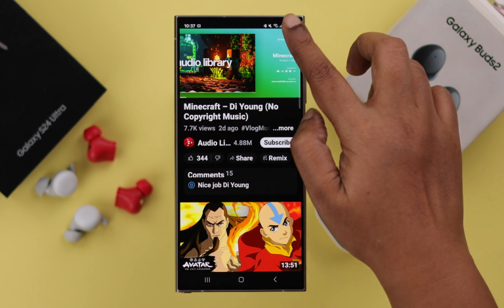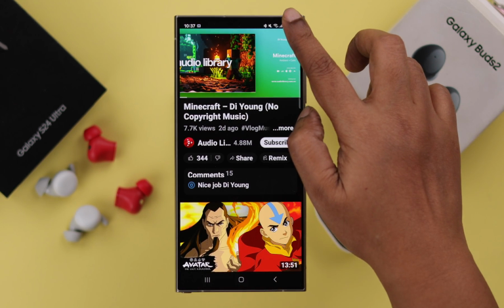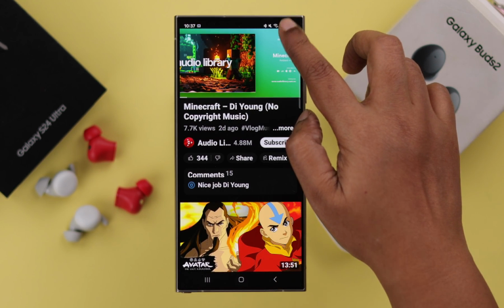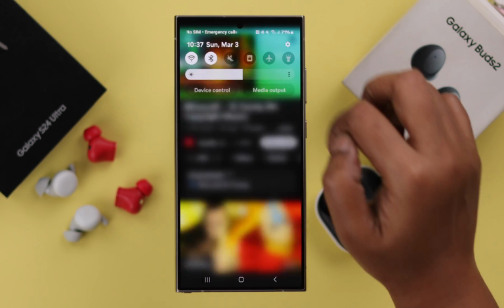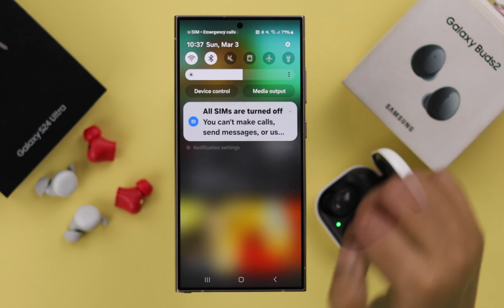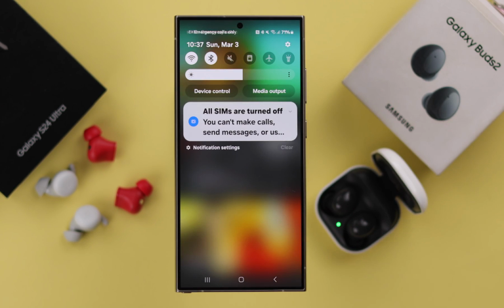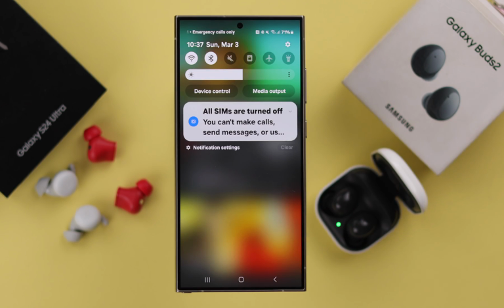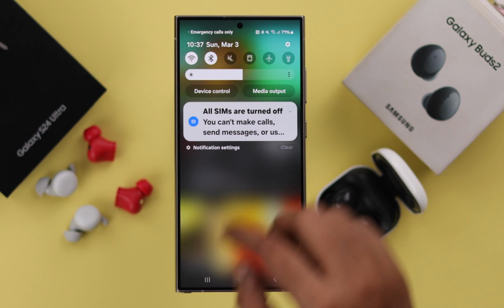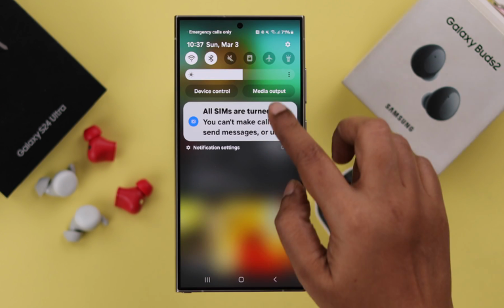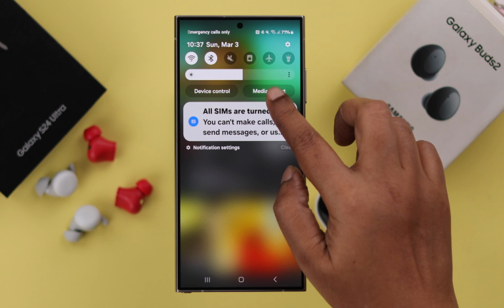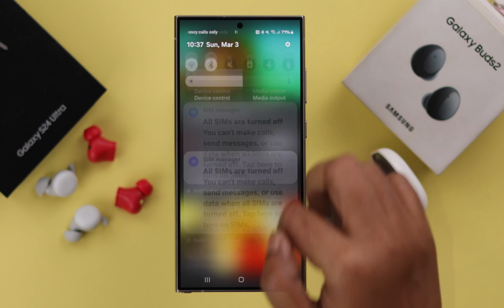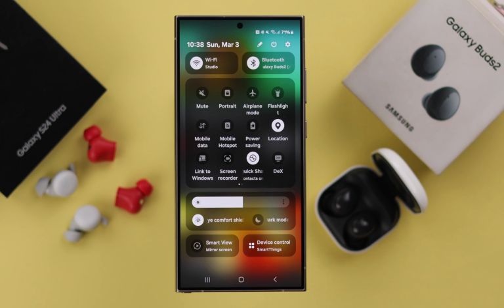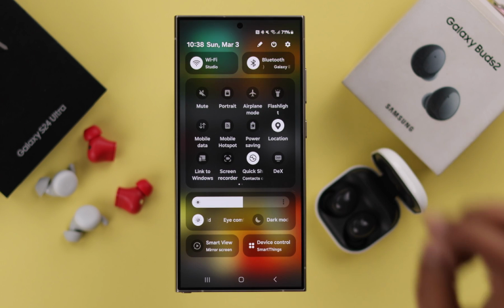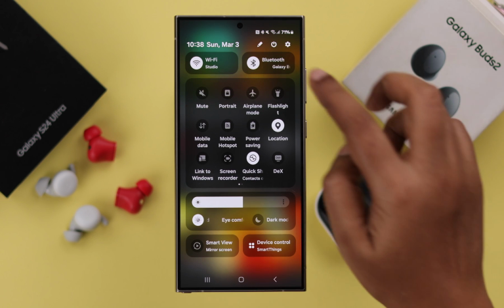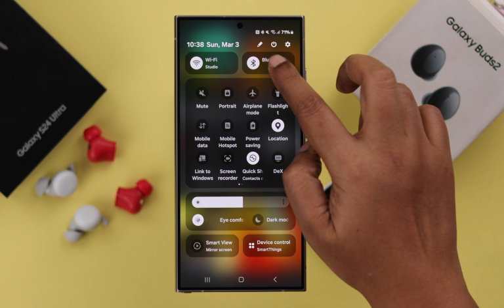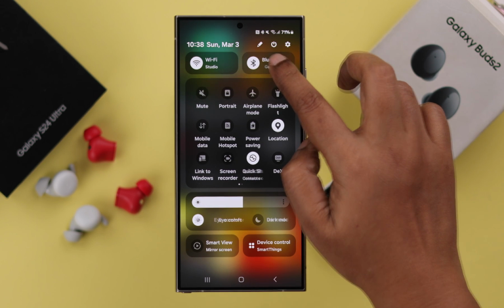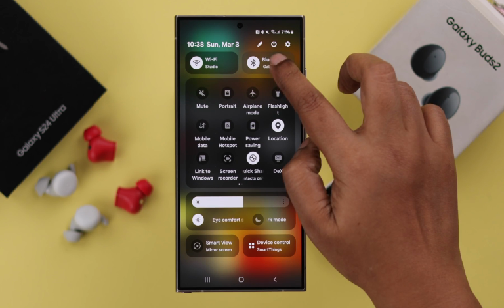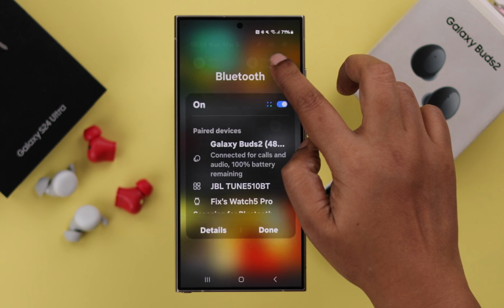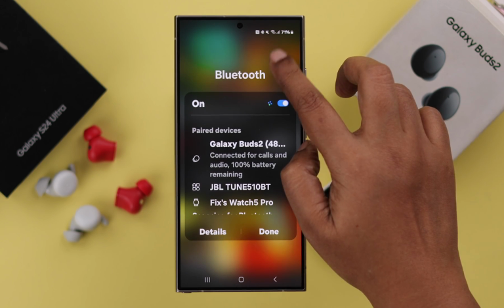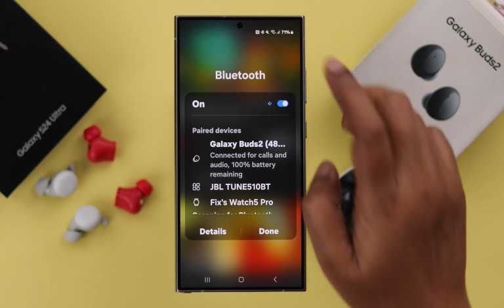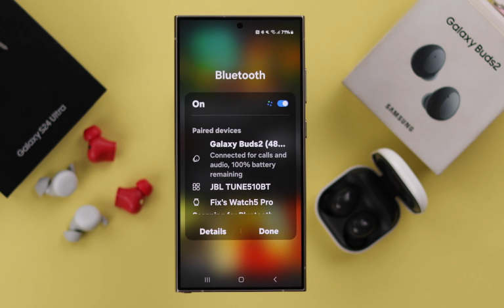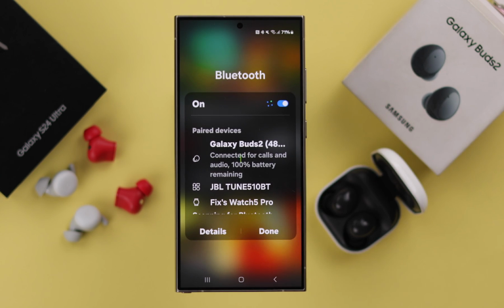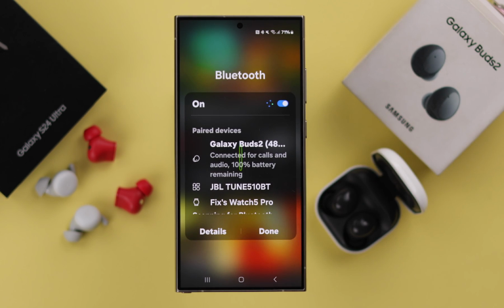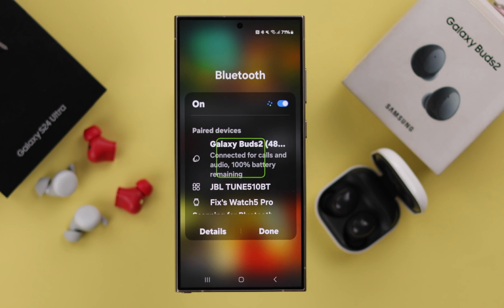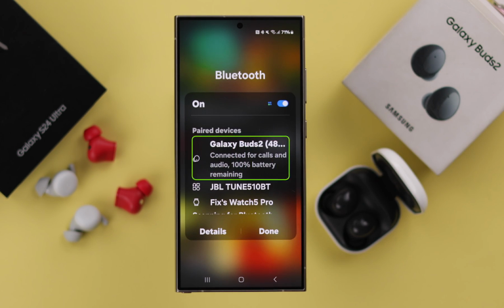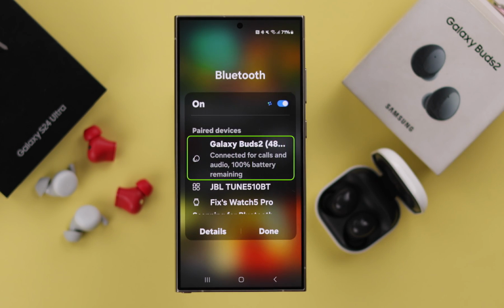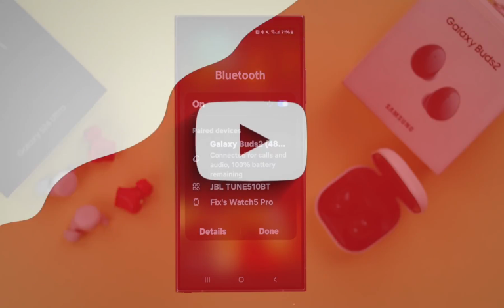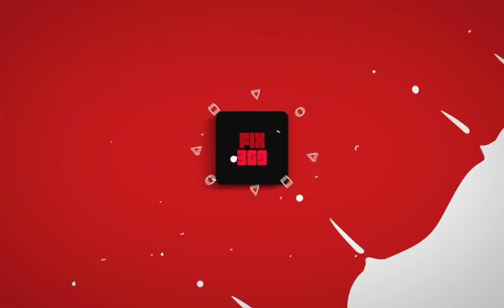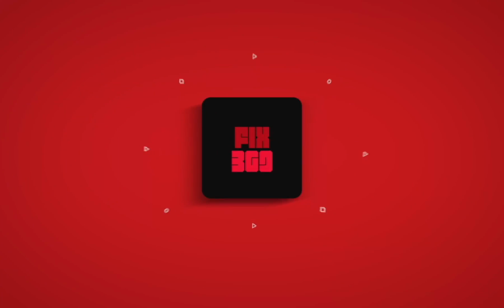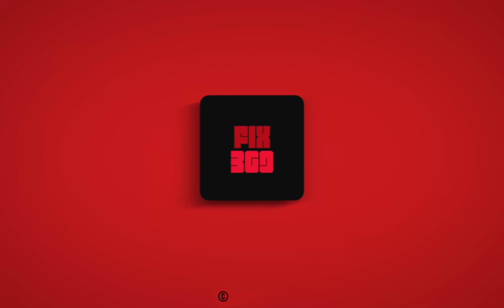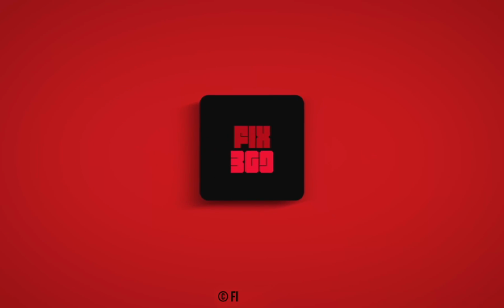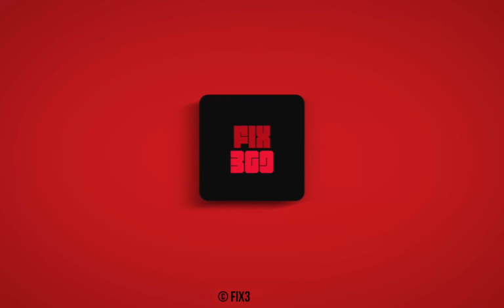So that's how quickly and easily you can connect your Galaxy Buds with your S24 series phone. Happy listening and thank you for watching.